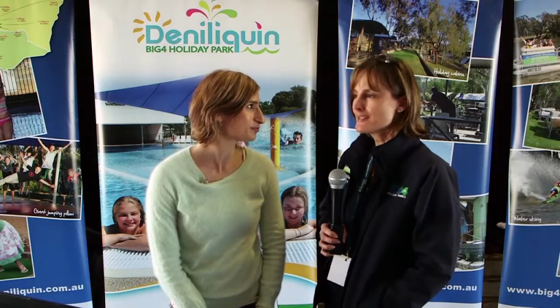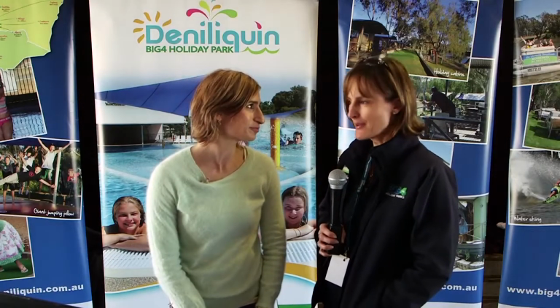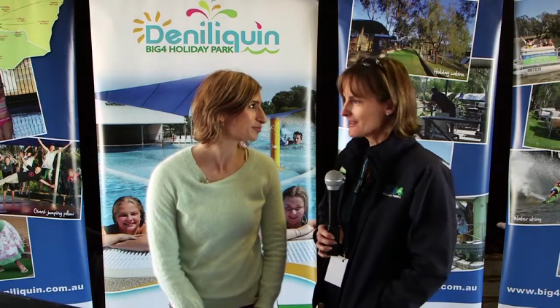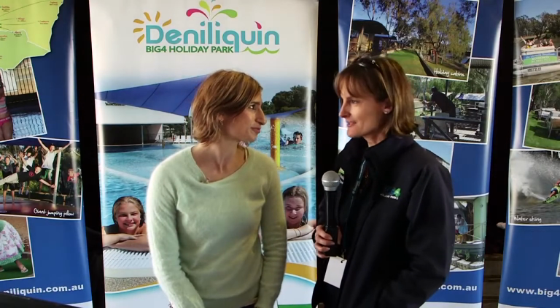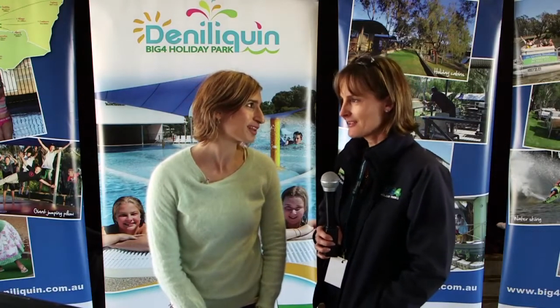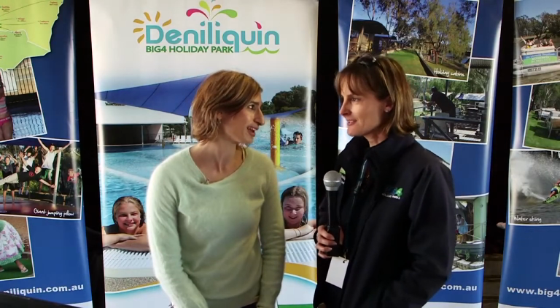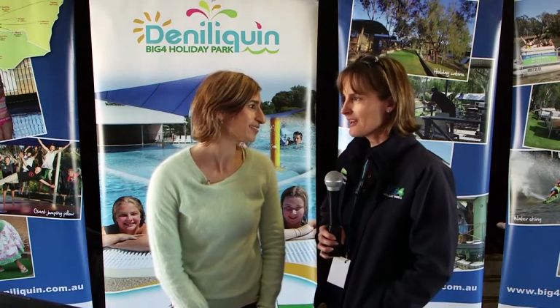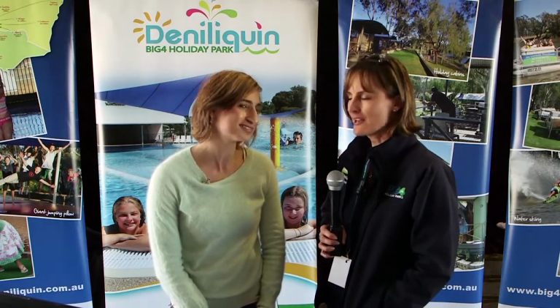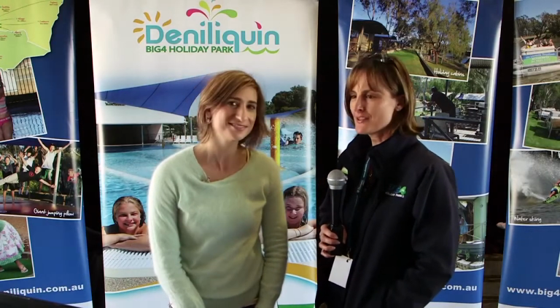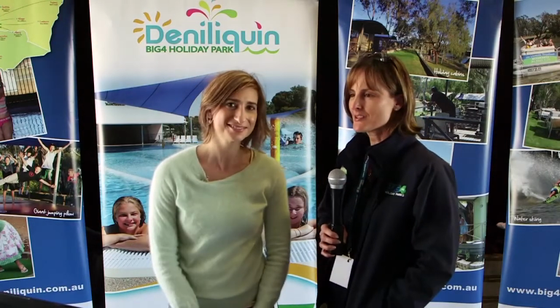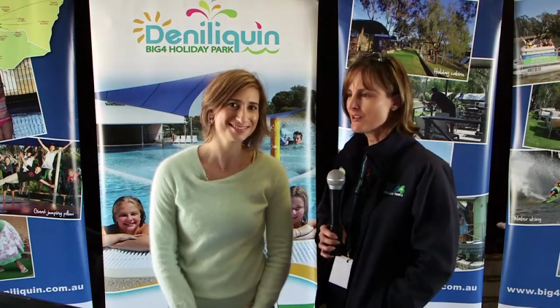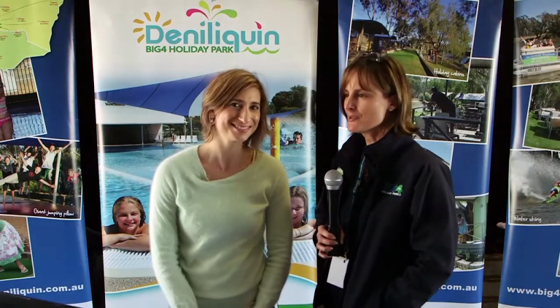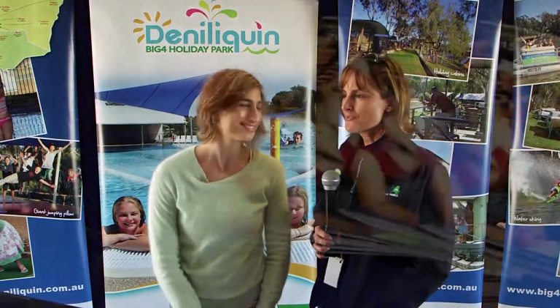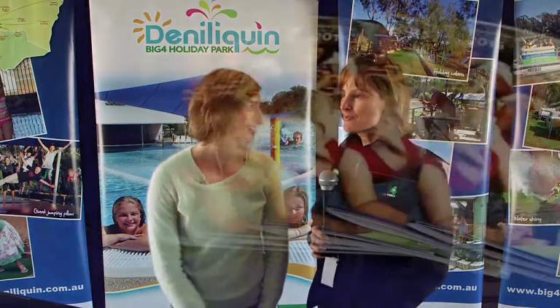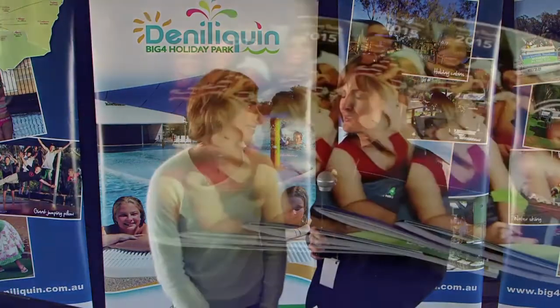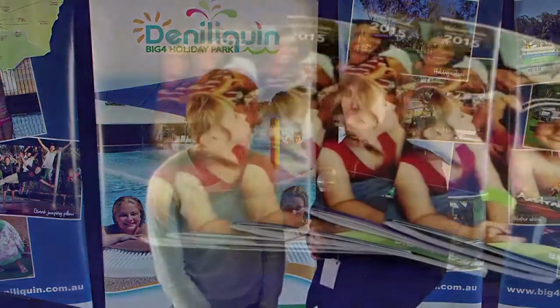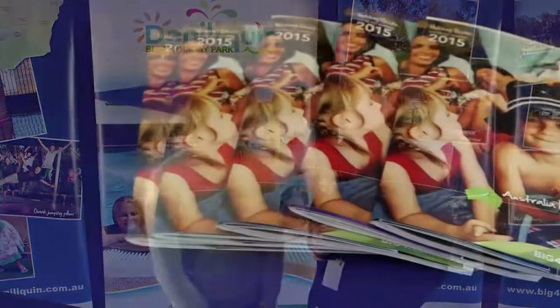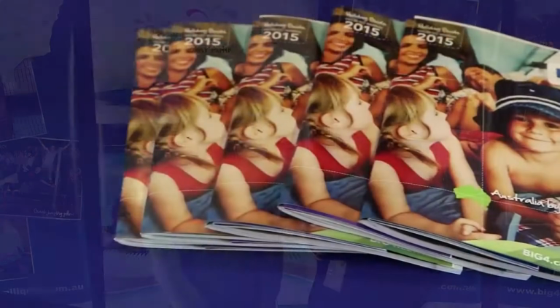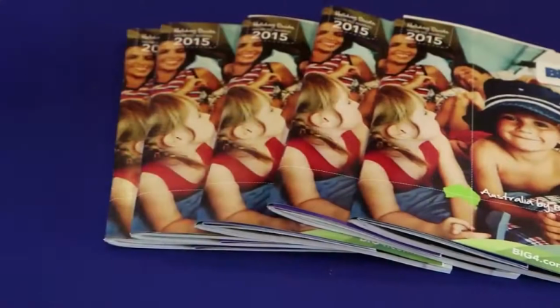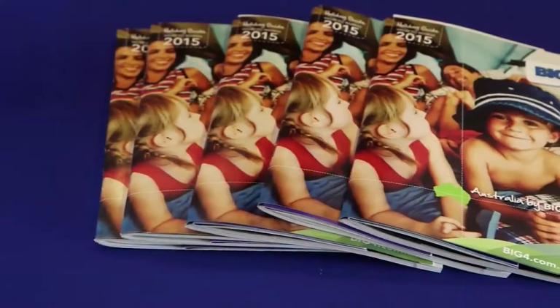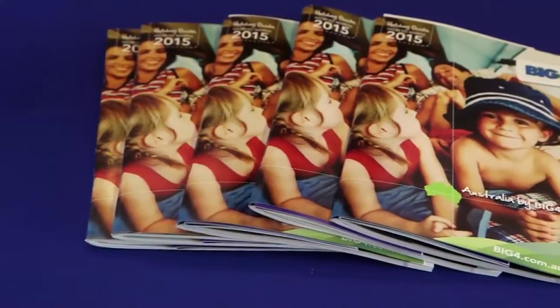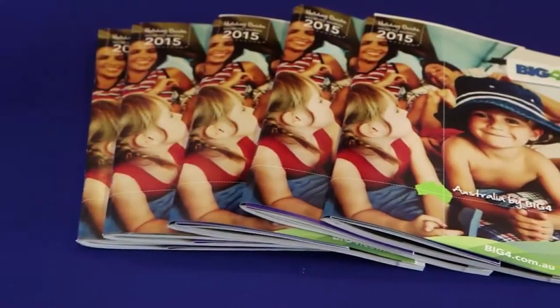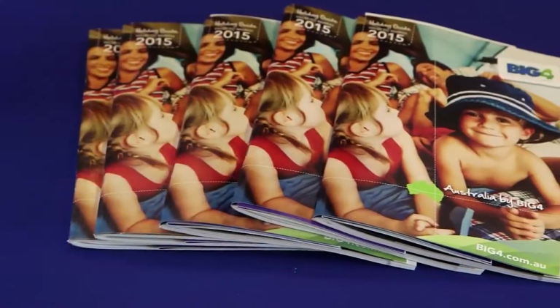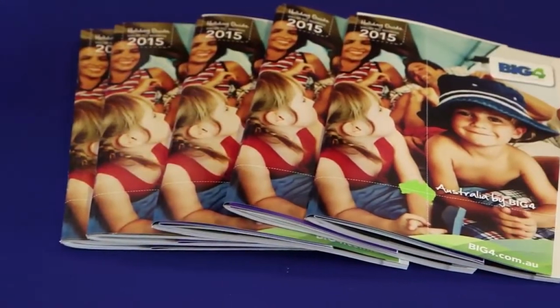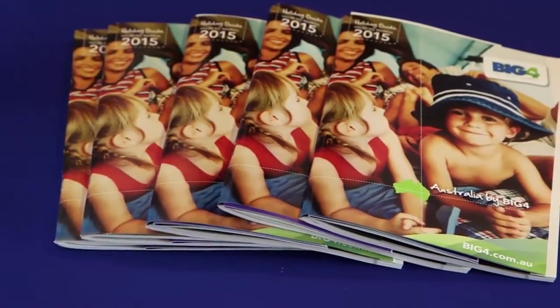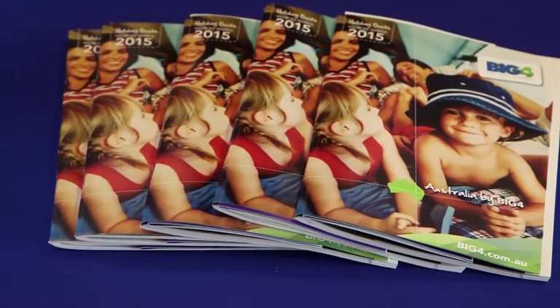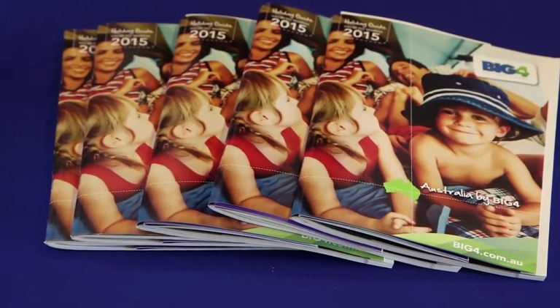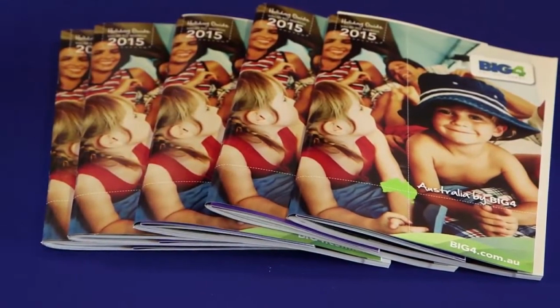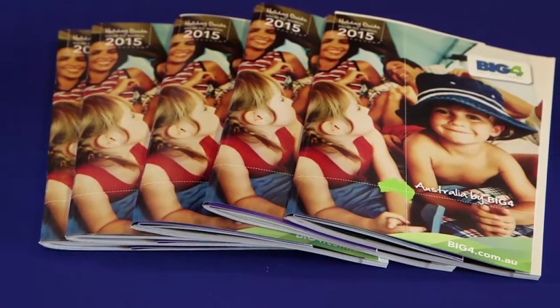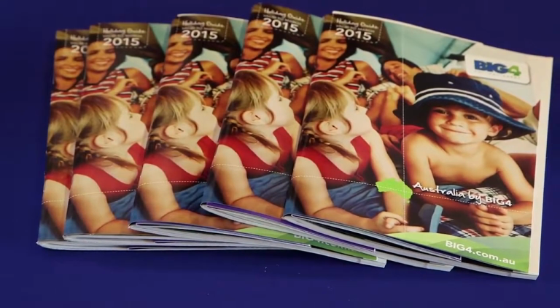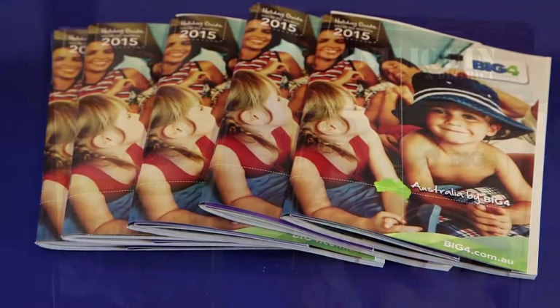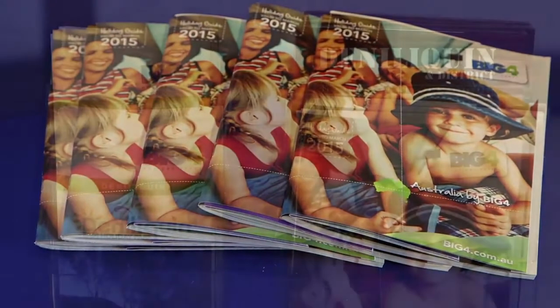Easter — packed! I love Easter time. It's like Christmas in four days, and we've got a lot of people in the park during that time.